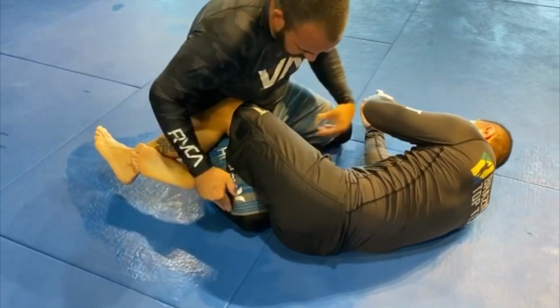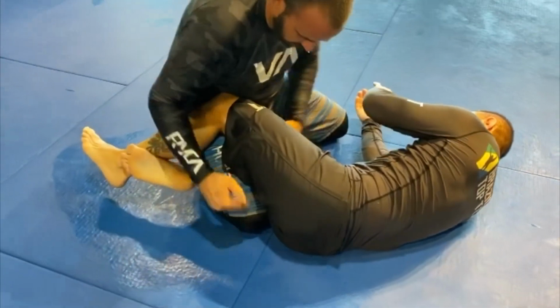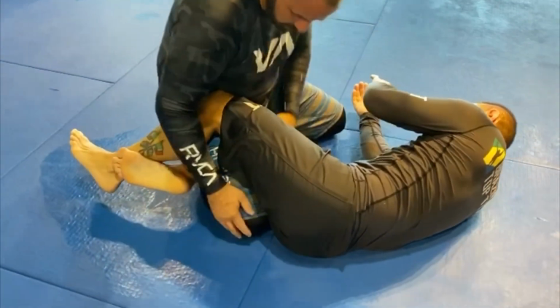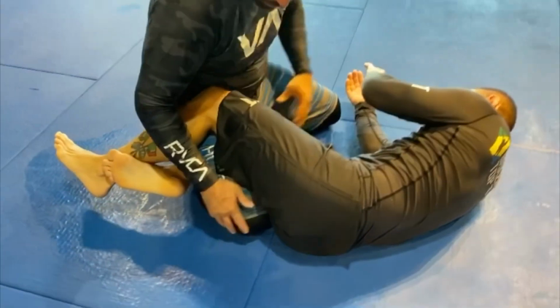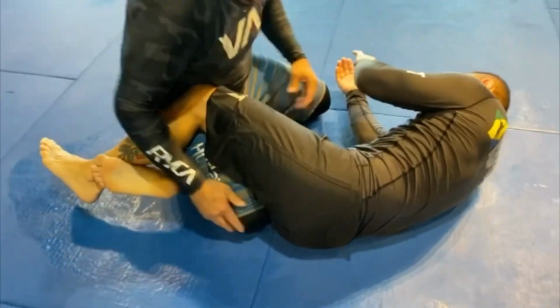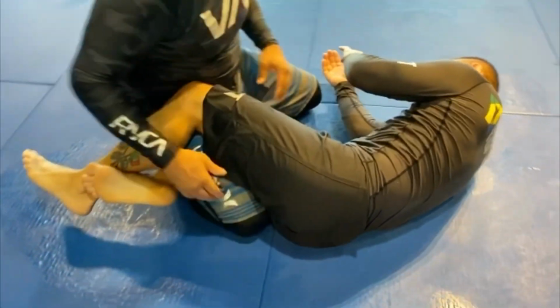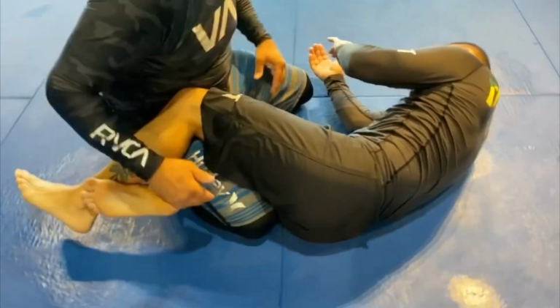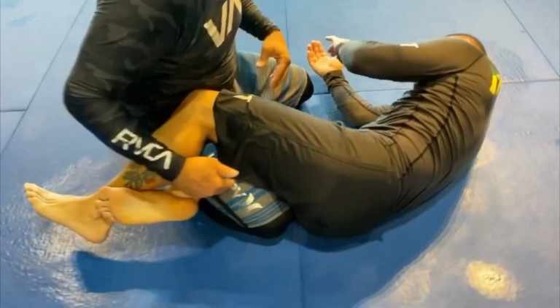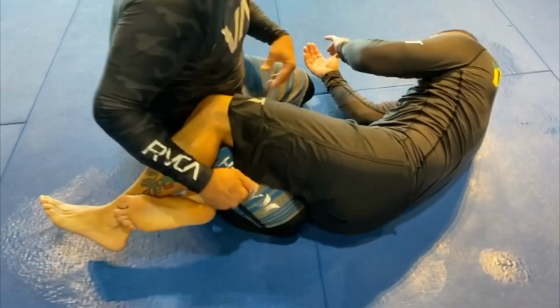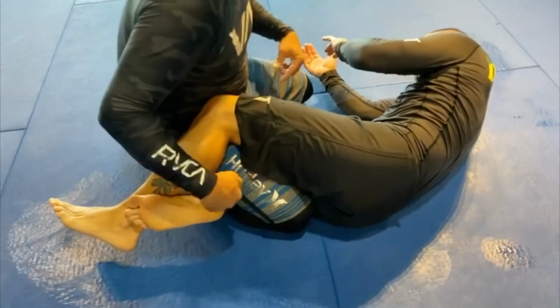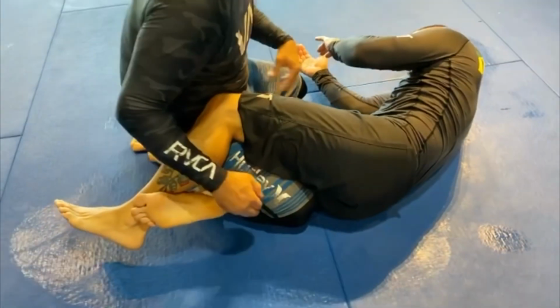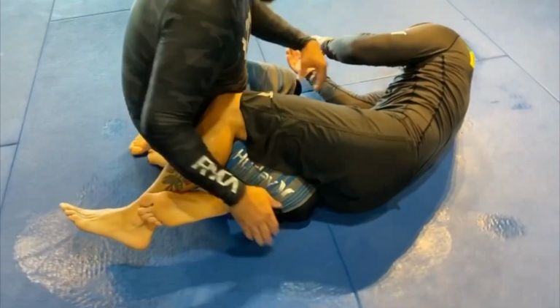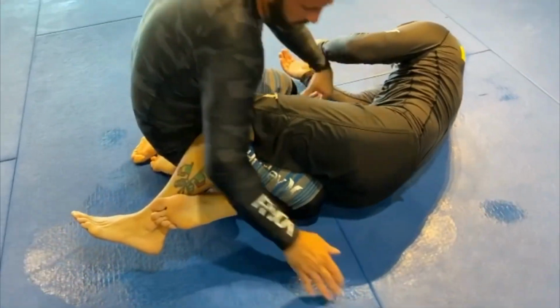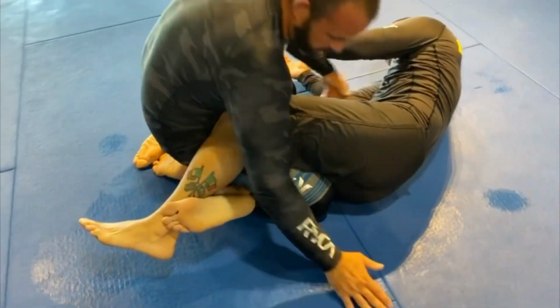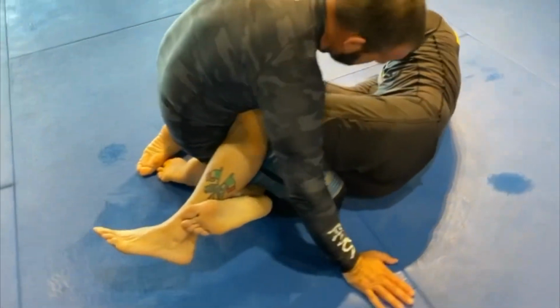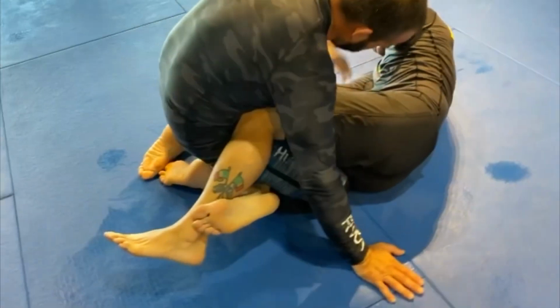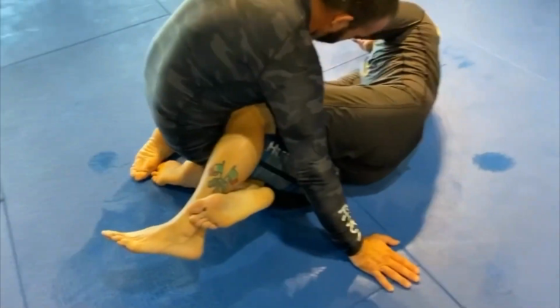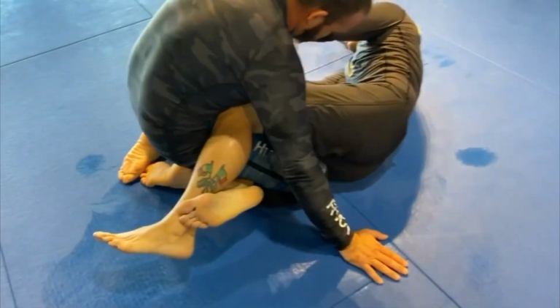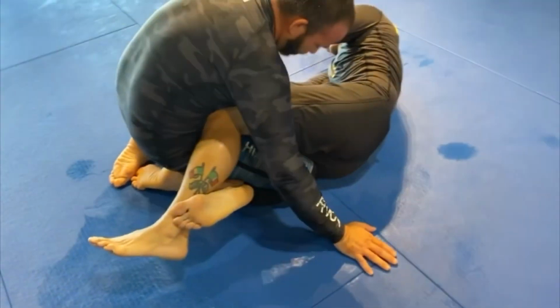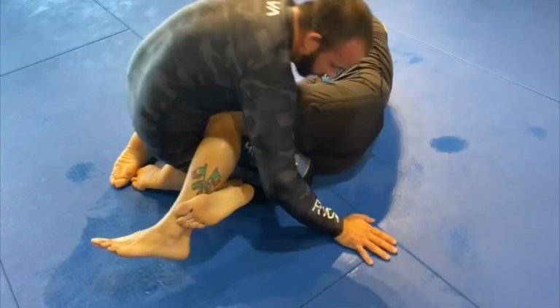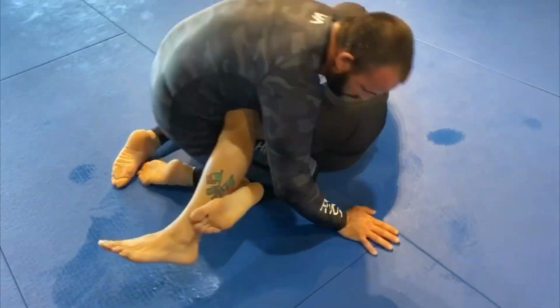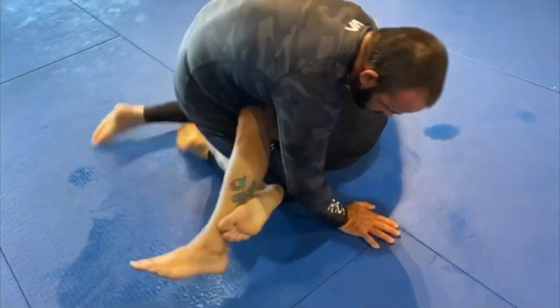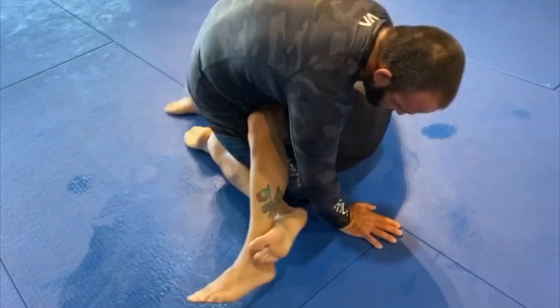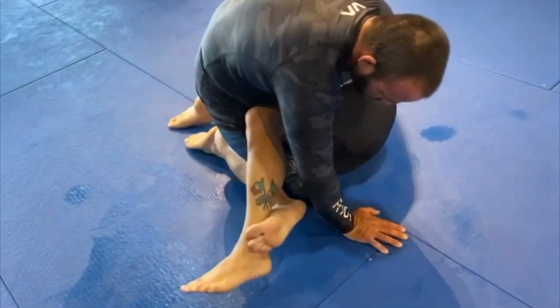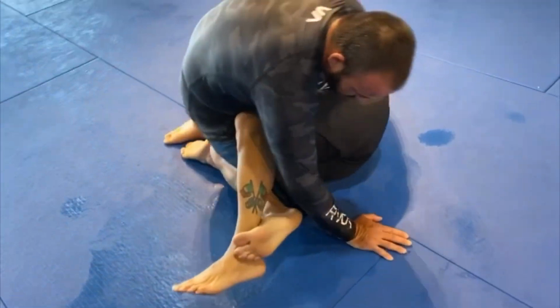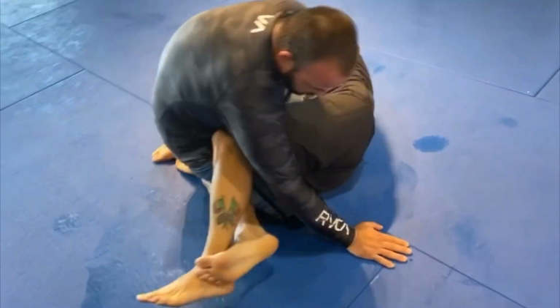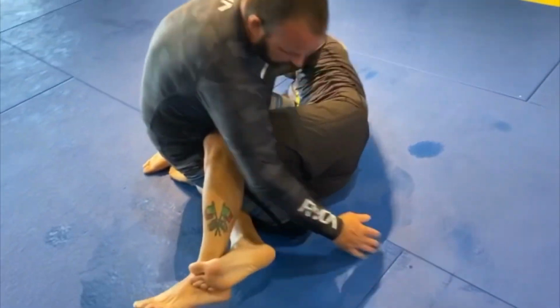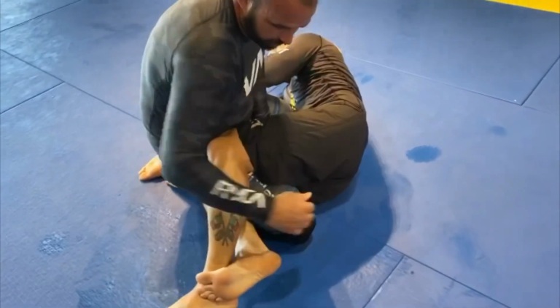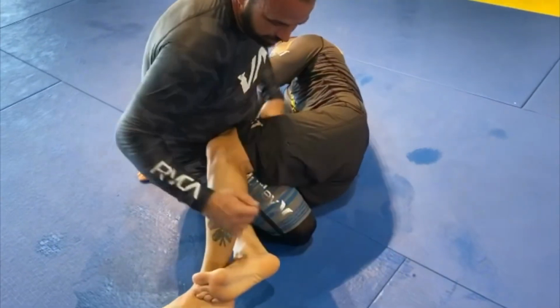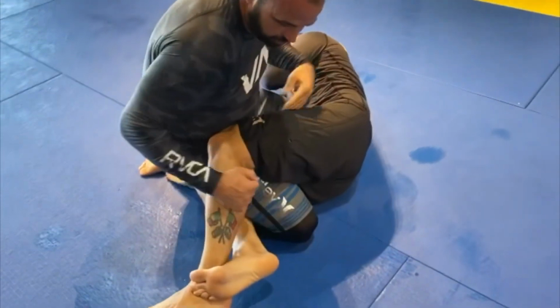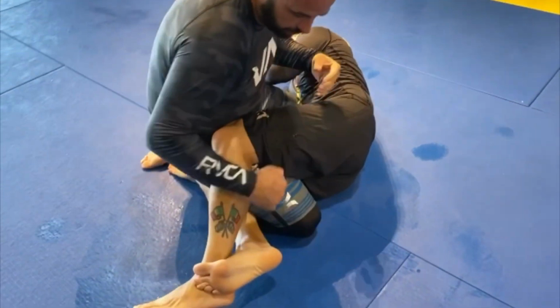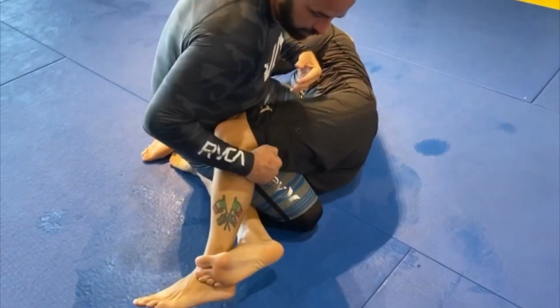If you're having a problem with them trying to slide this foot out when you're putting the pressure down, when you're sitting back on it, you can grab it with your left hand, push your knee up, and get above their knee, sit on their knee.